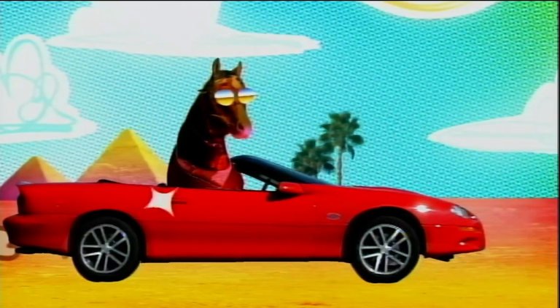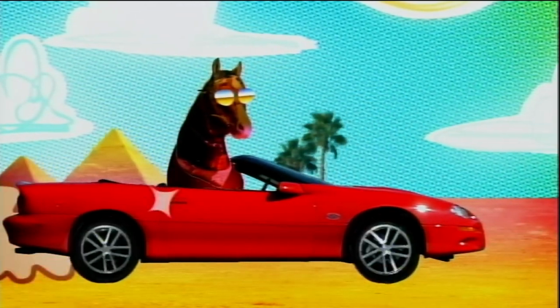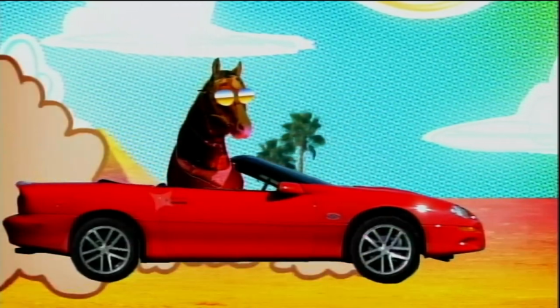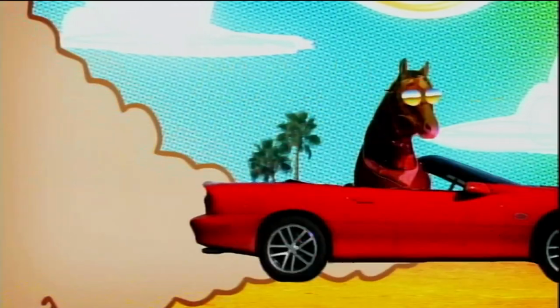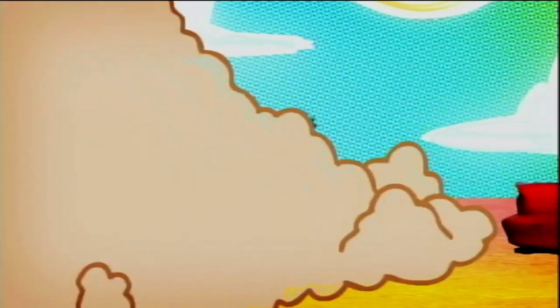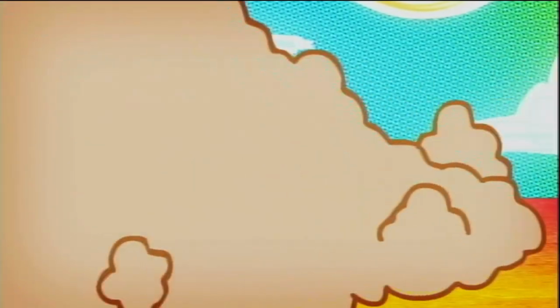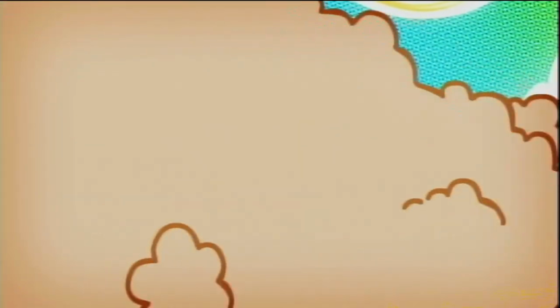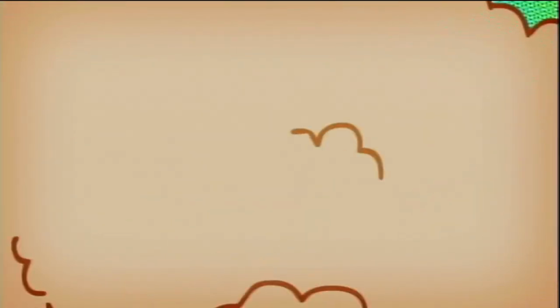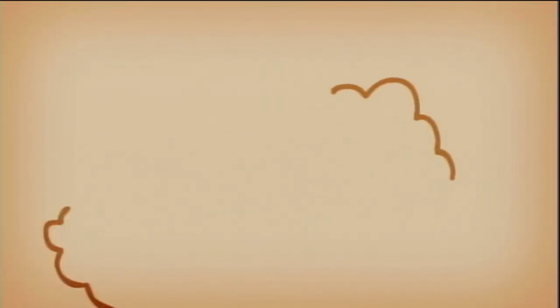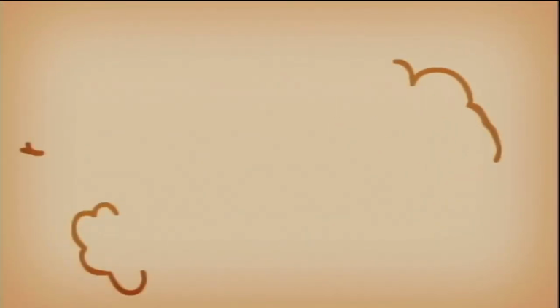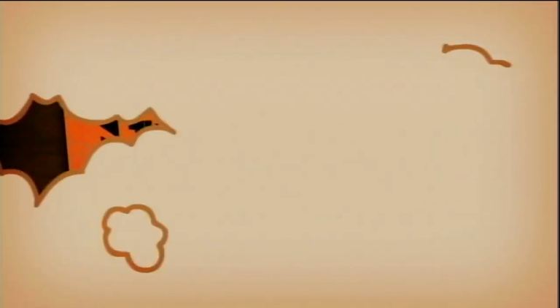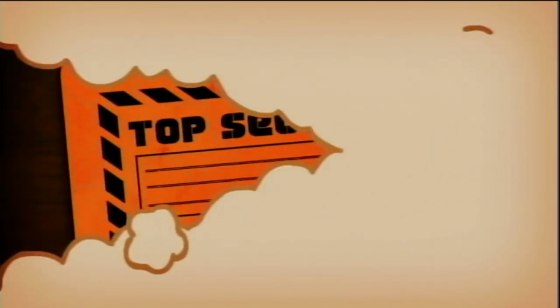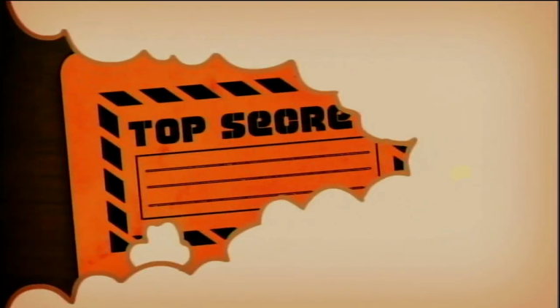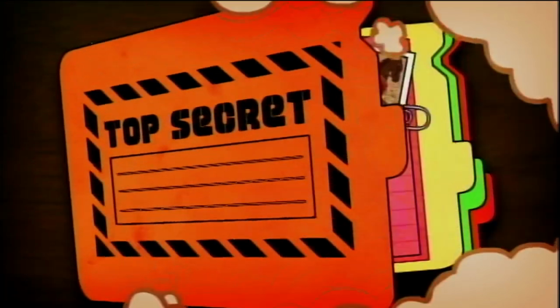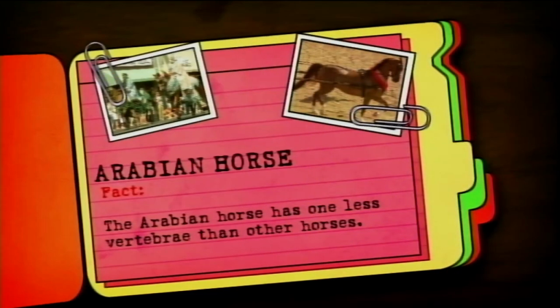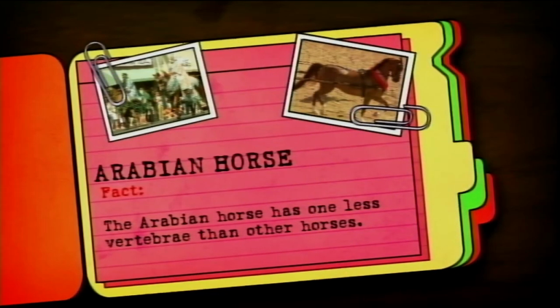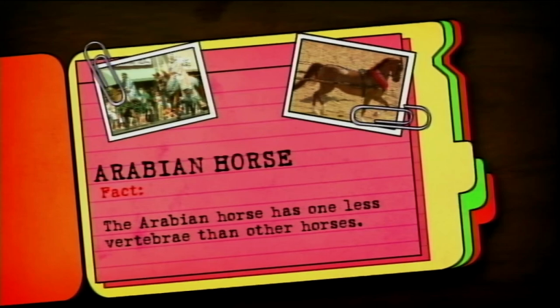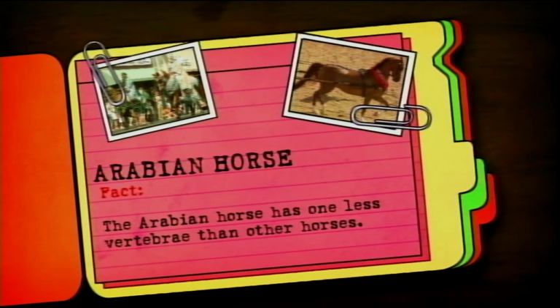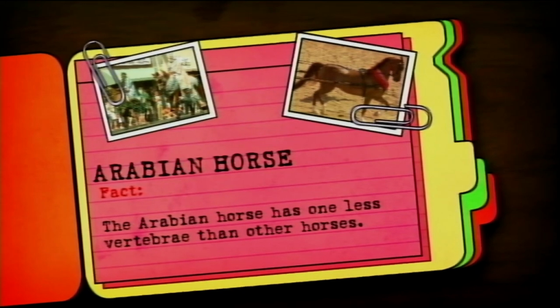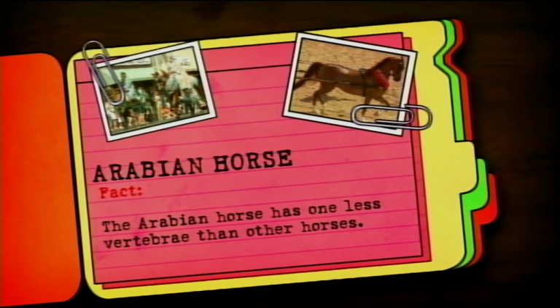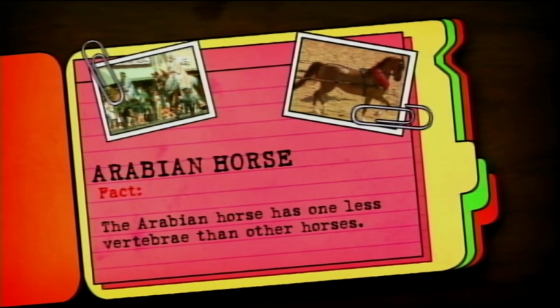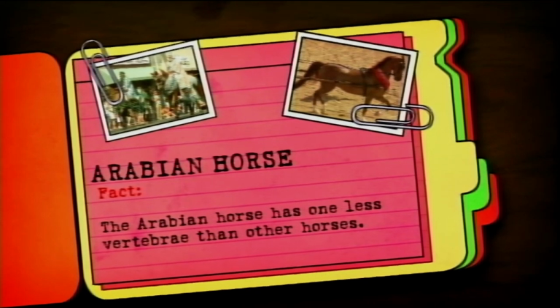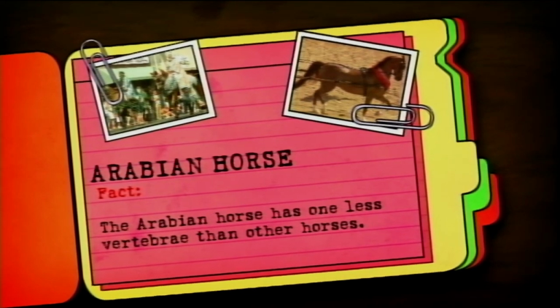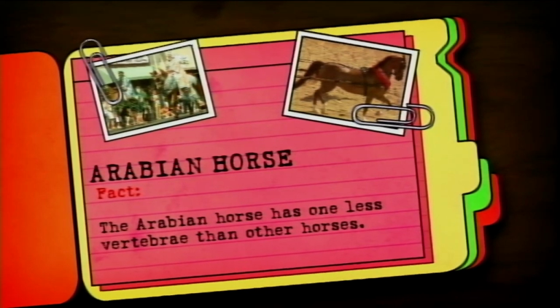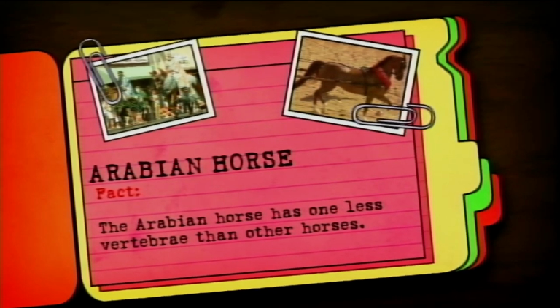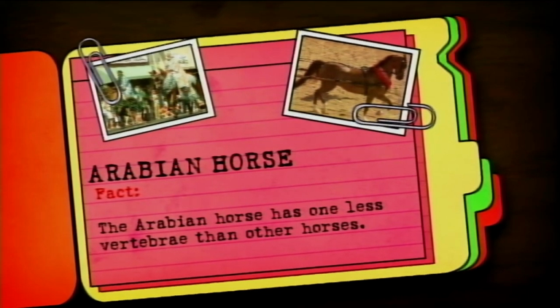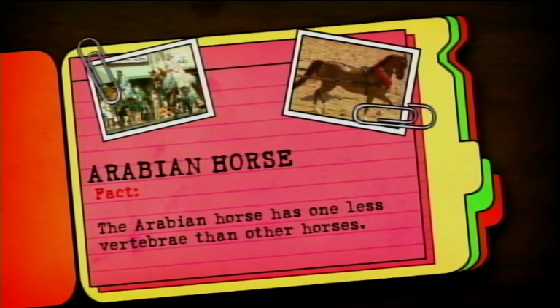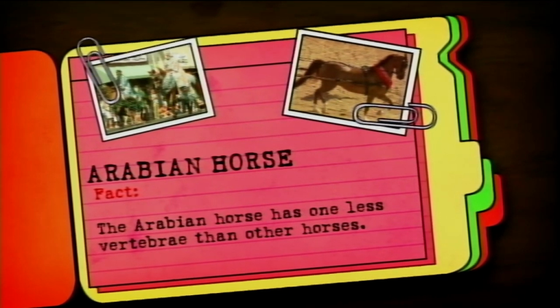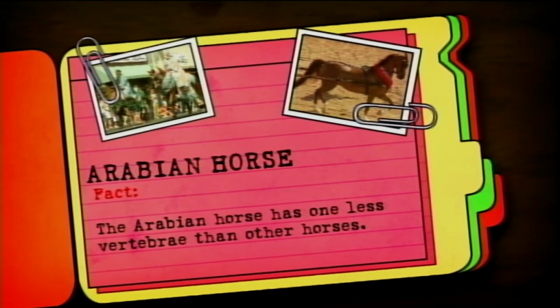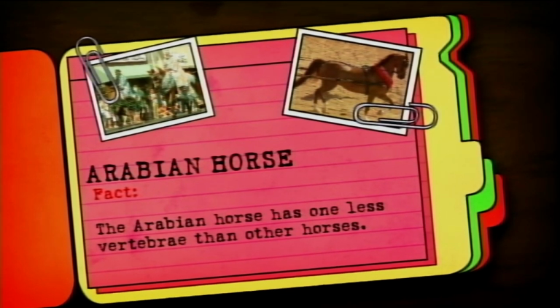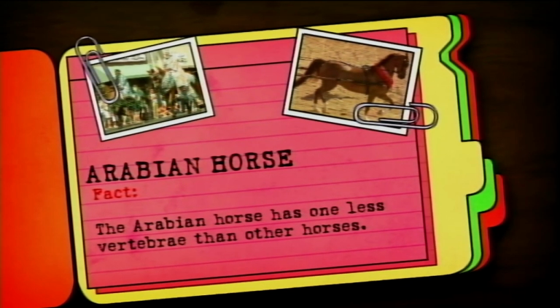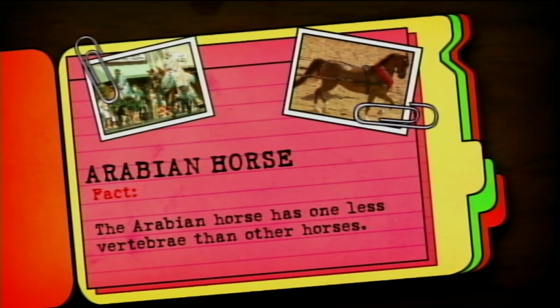Arabian horse fact: the Arabian horse has one less vertebrae than other horses.